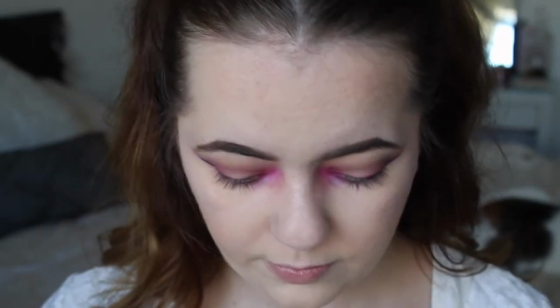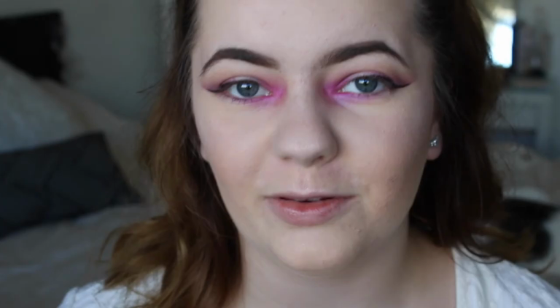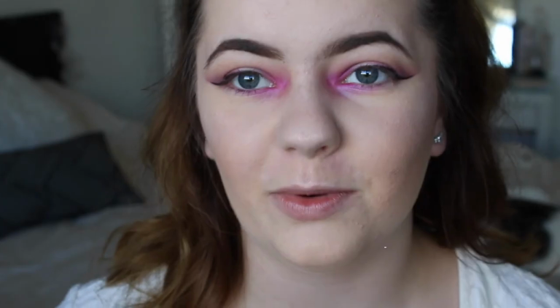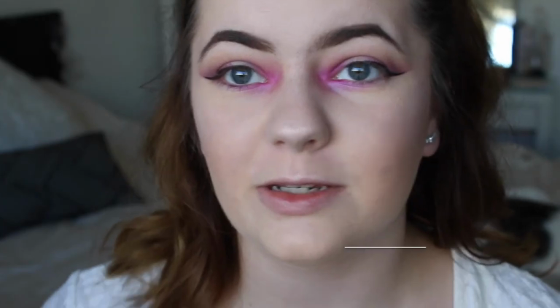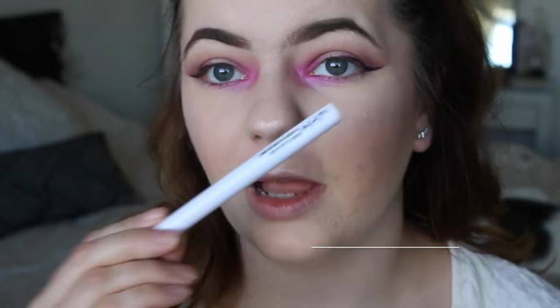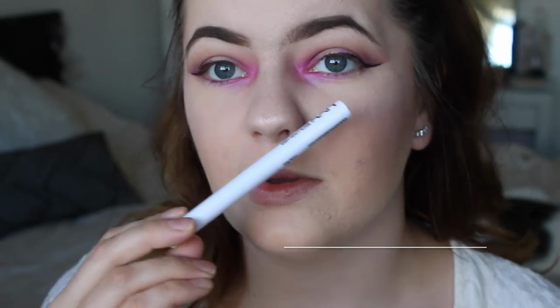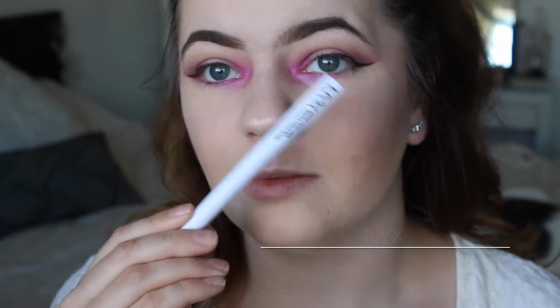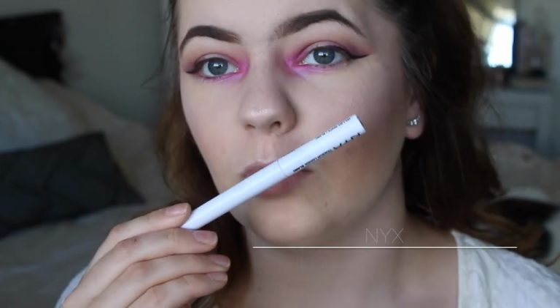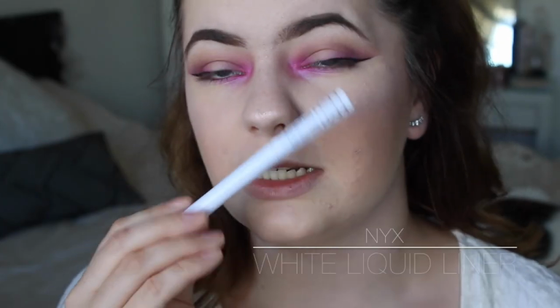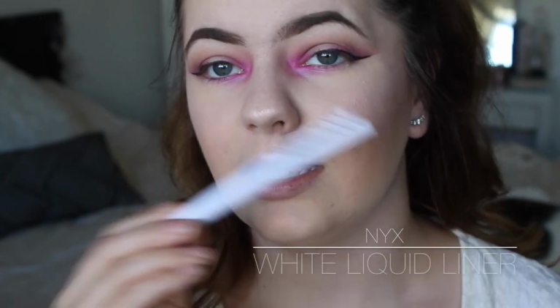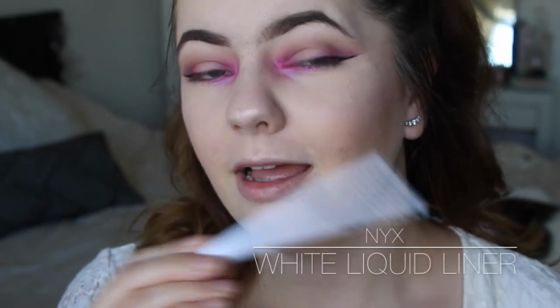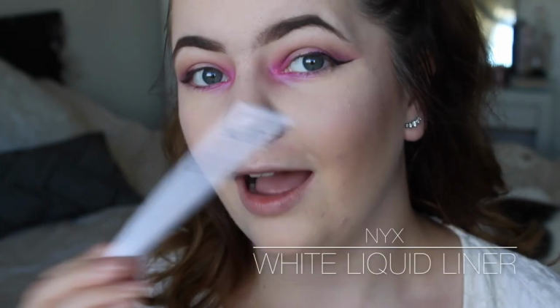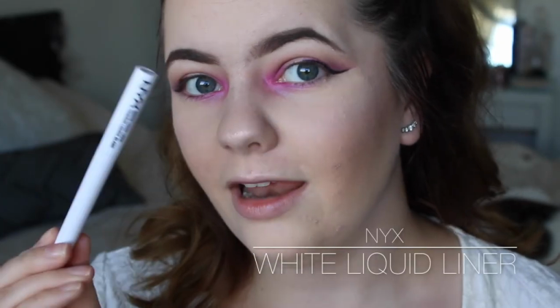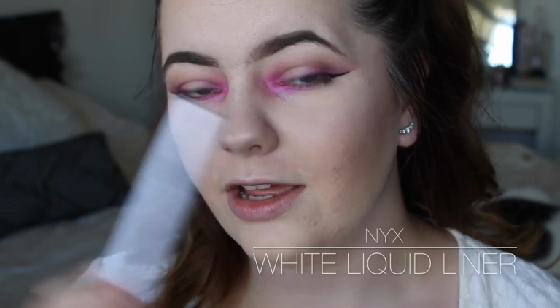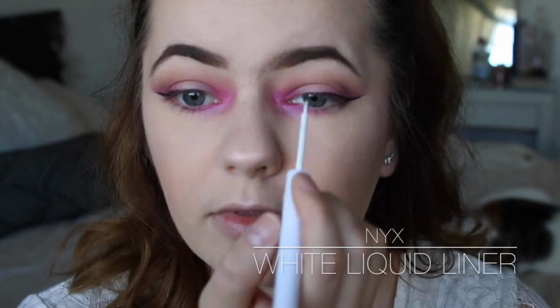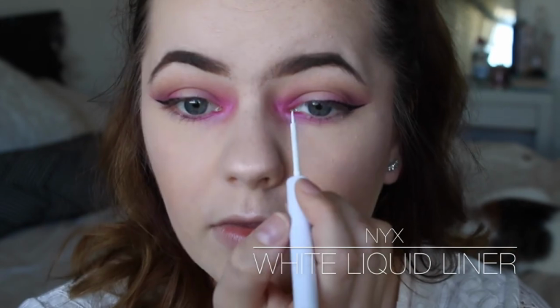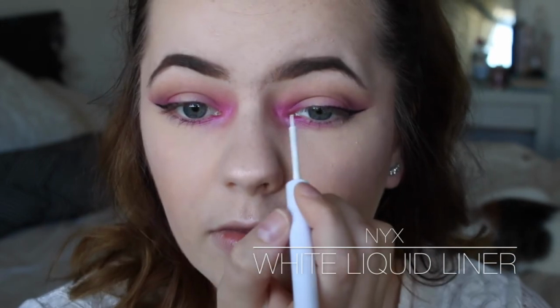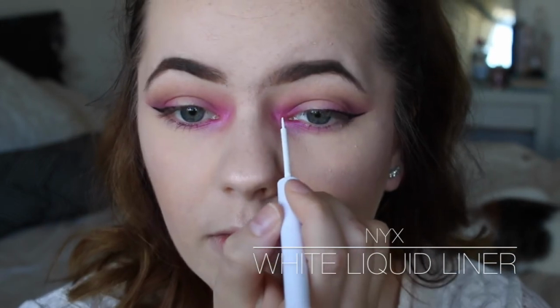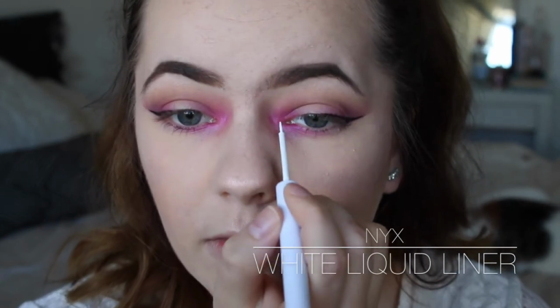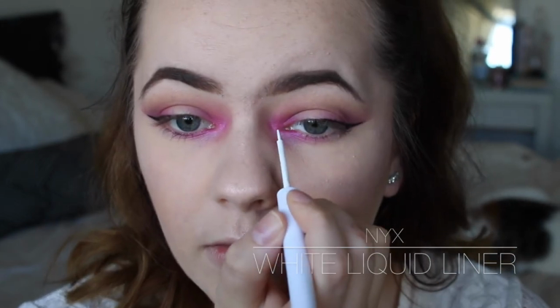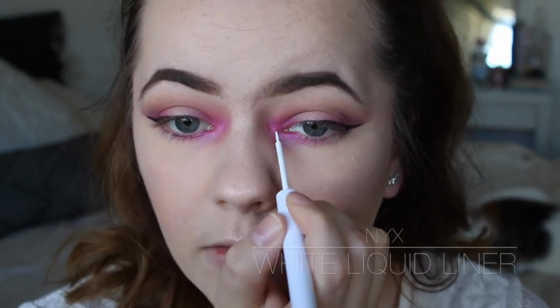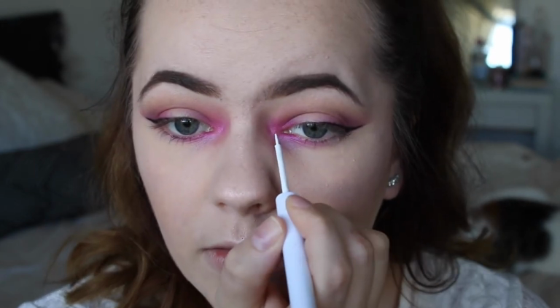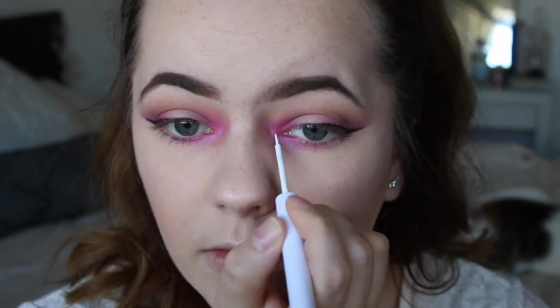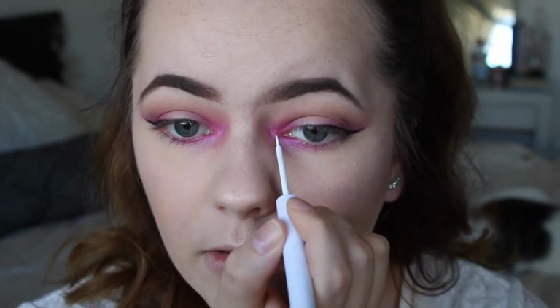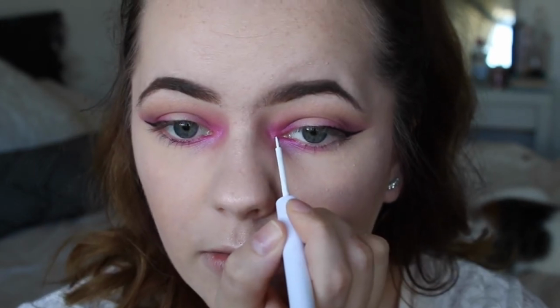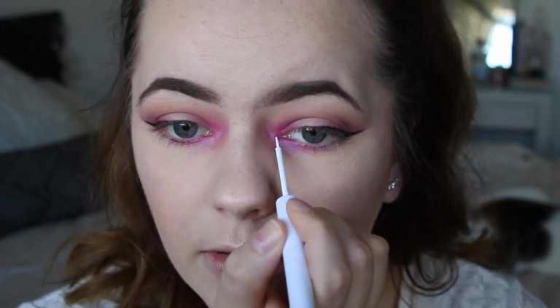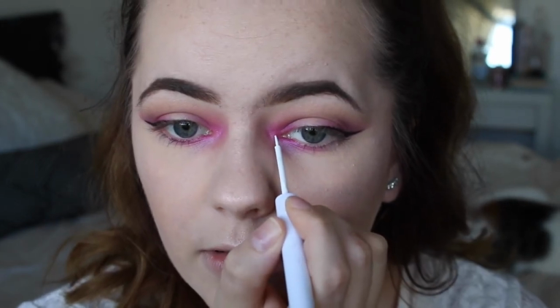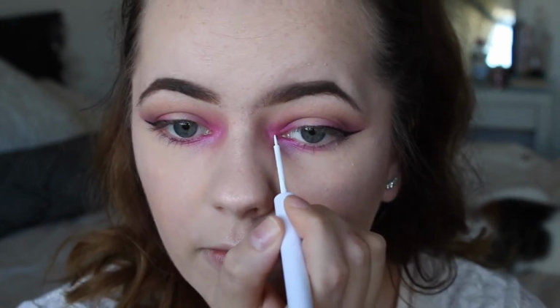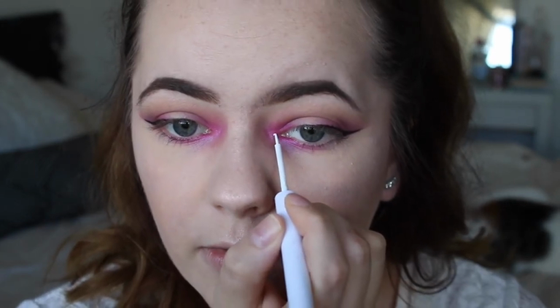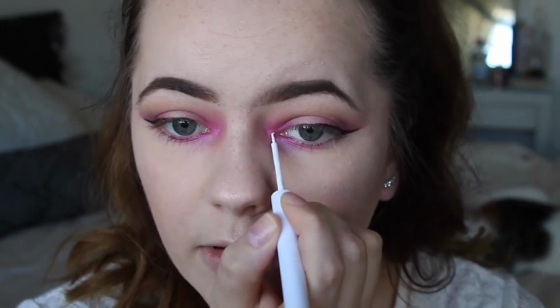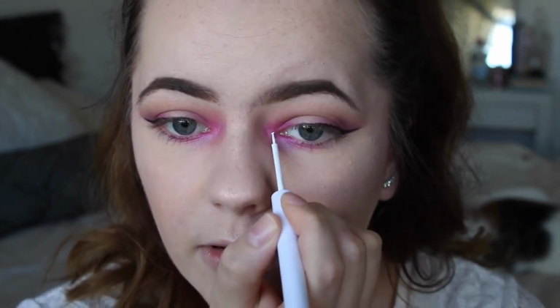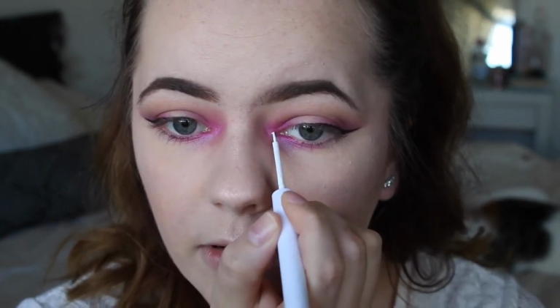I'm really wanting to play with some white eyeliner. I'll do one in the very center.